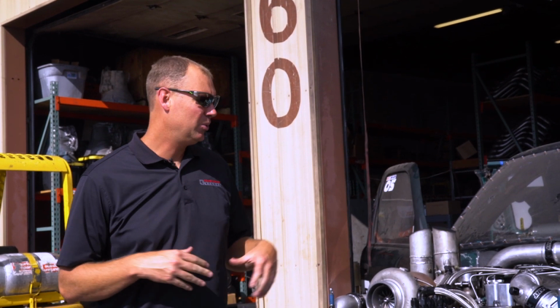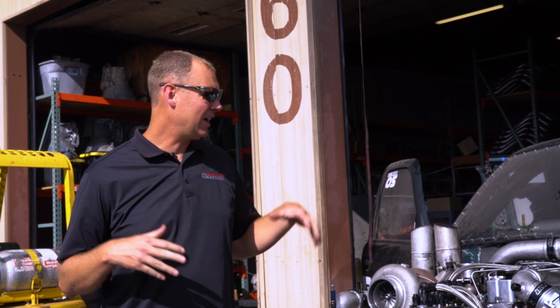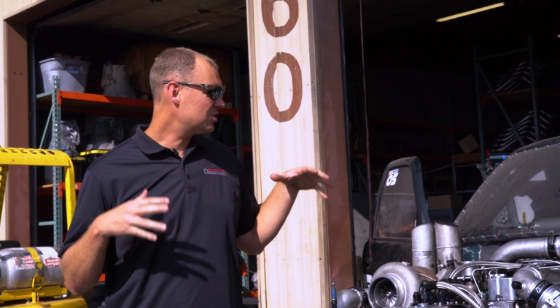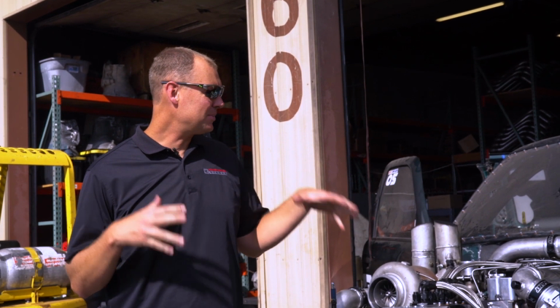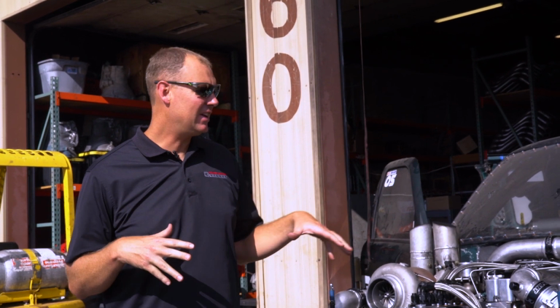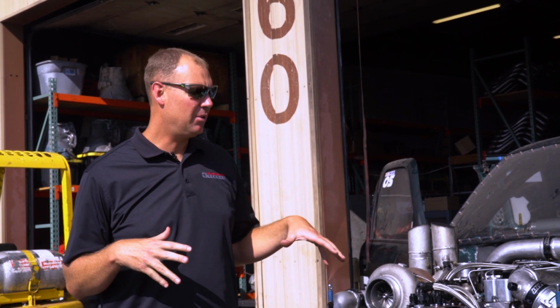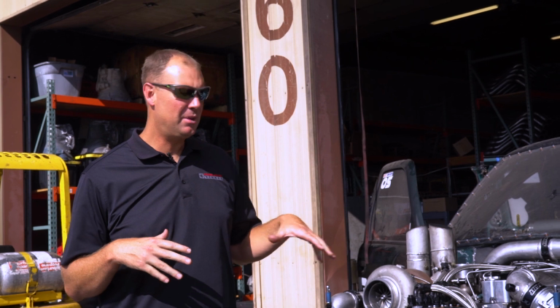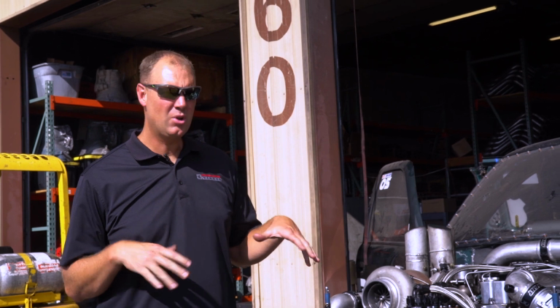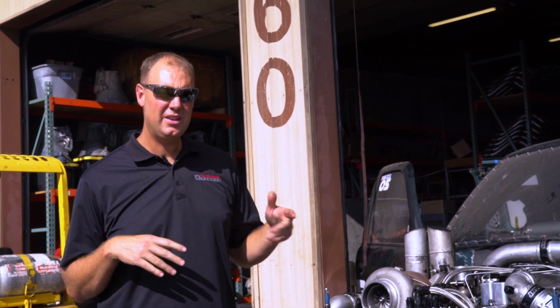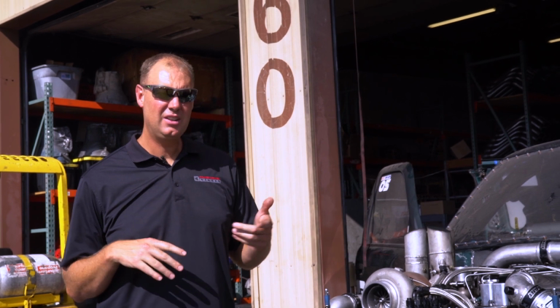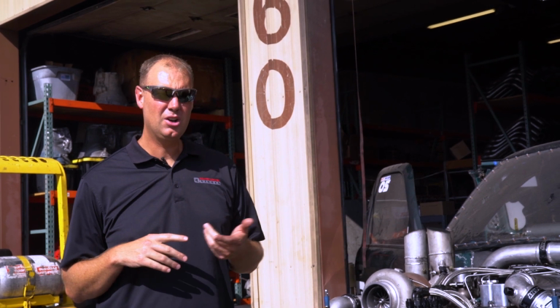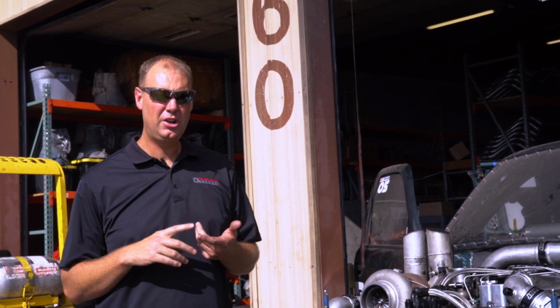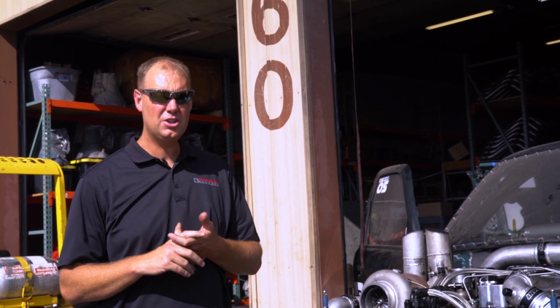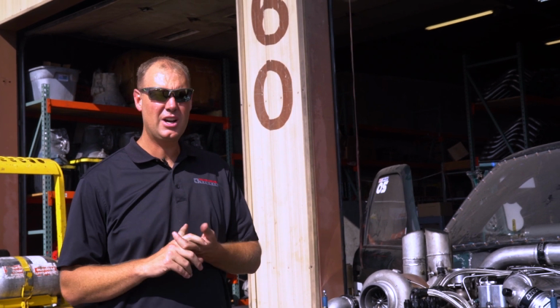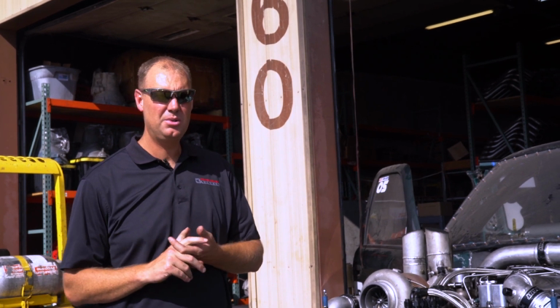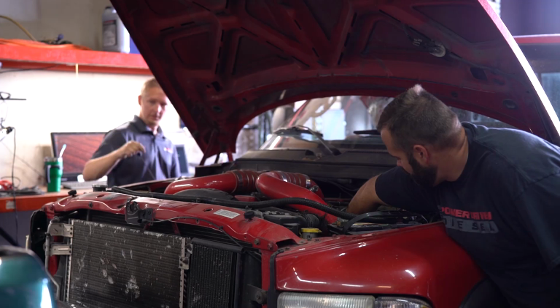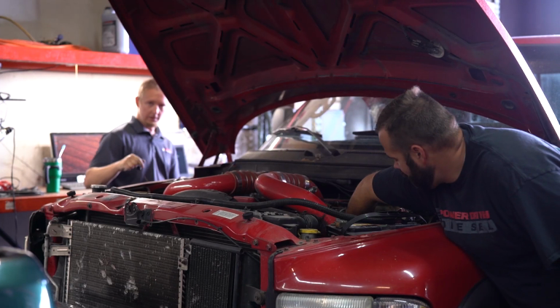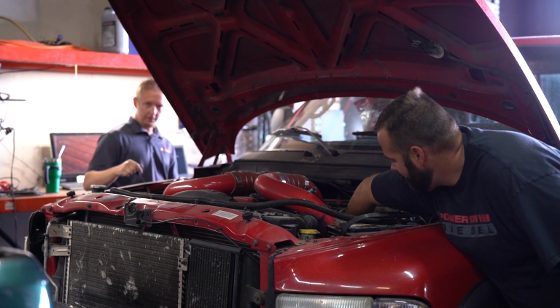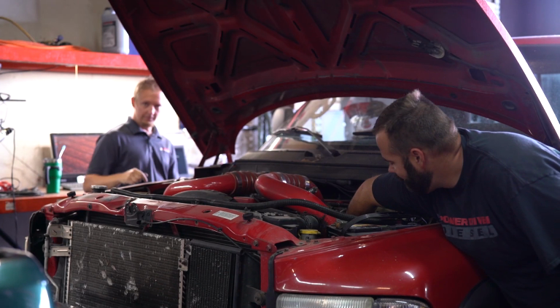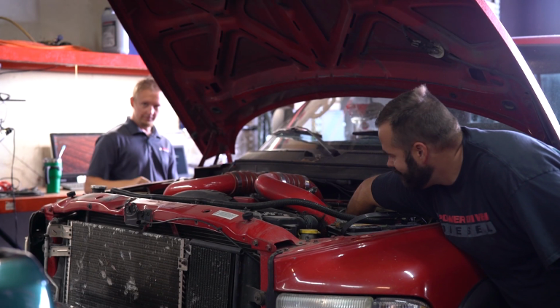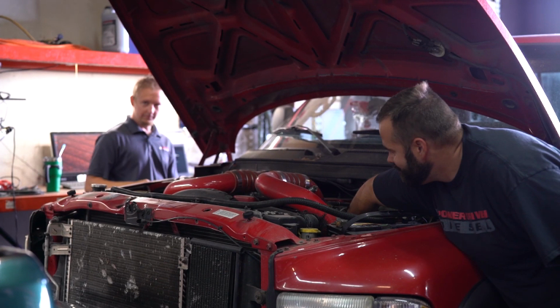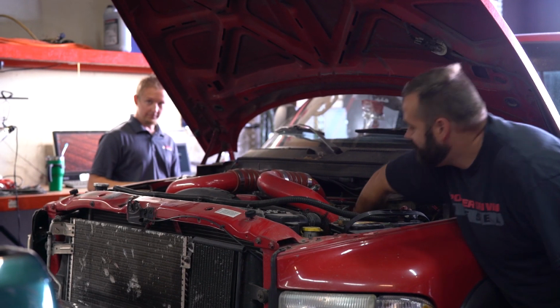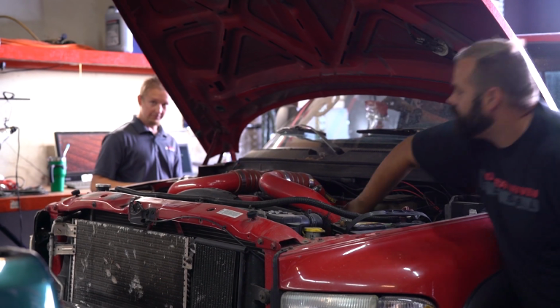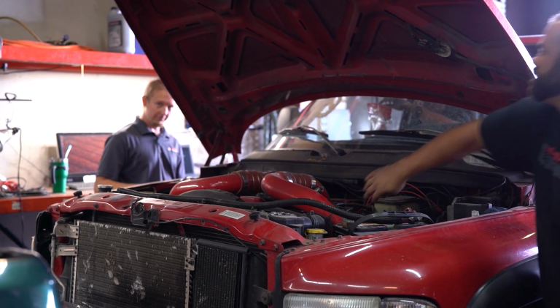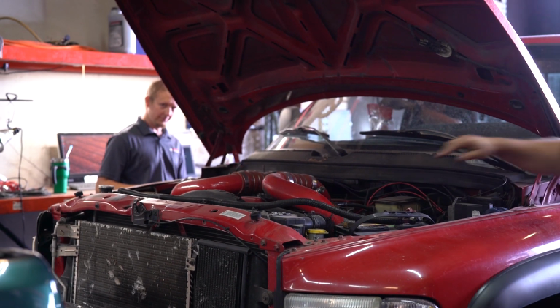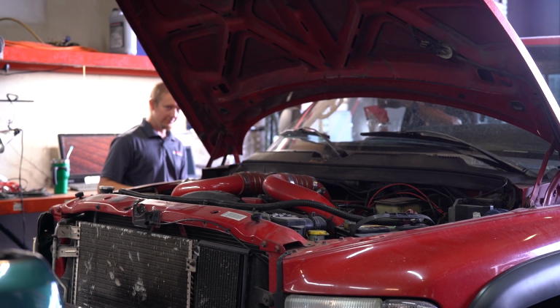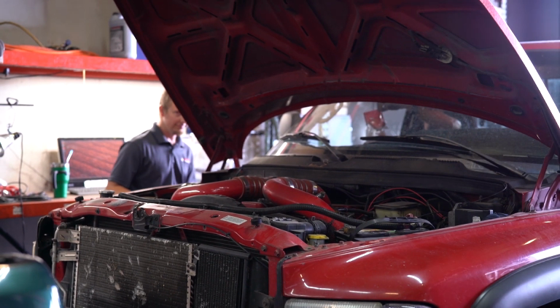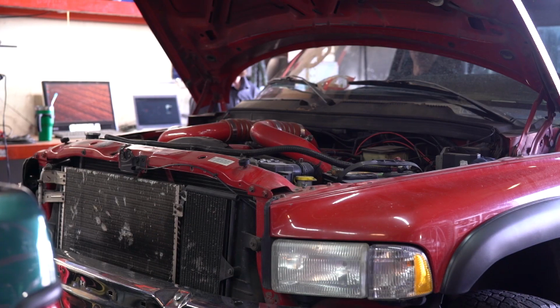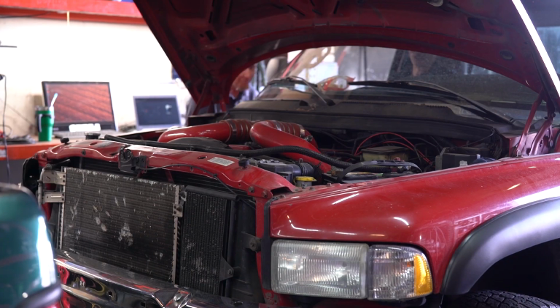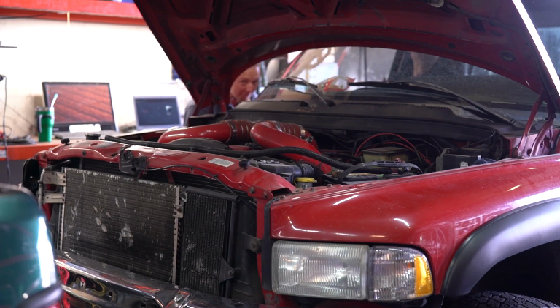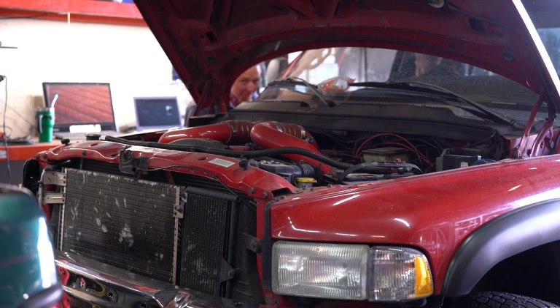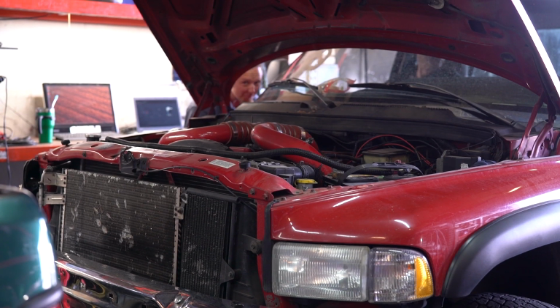We got it strapped to the dyno. We've been running good trucks. We've run the mud truck on this, and we ran Lonin's daily driver on this.